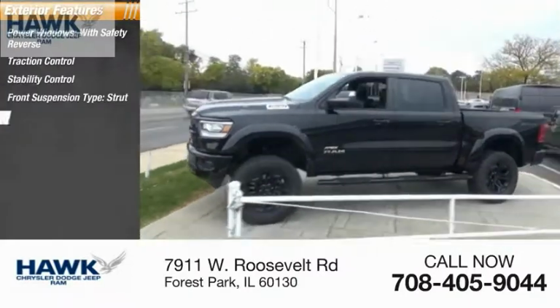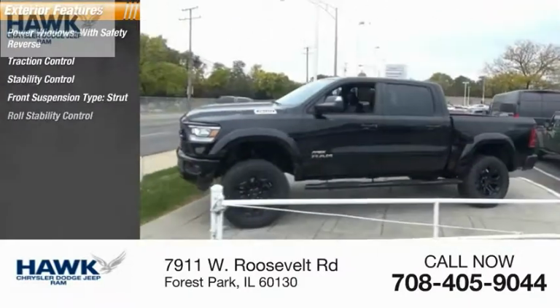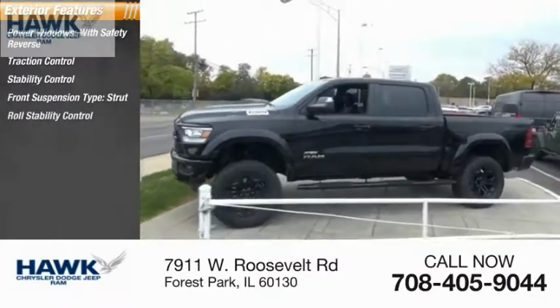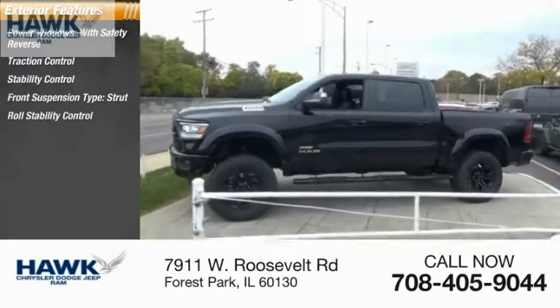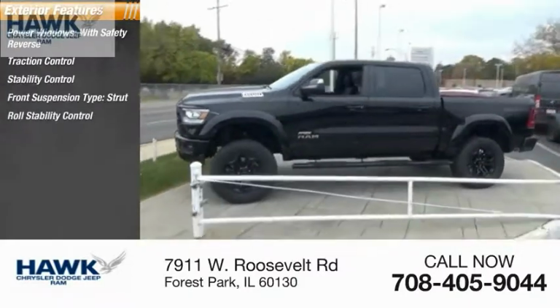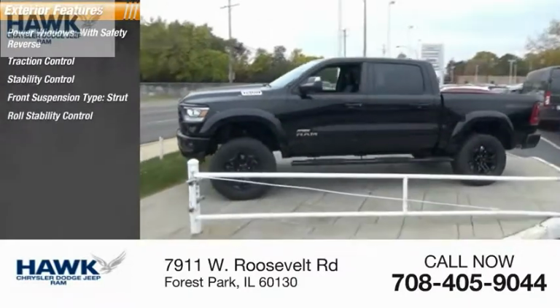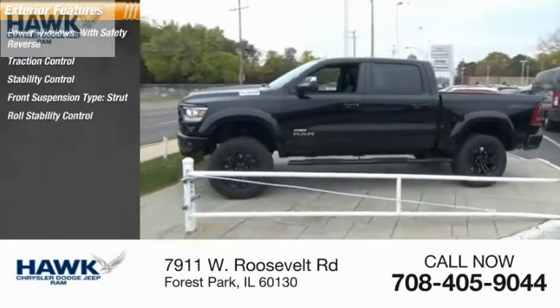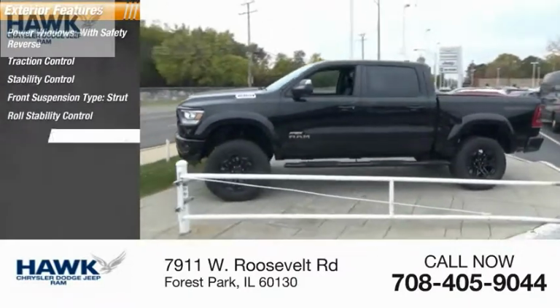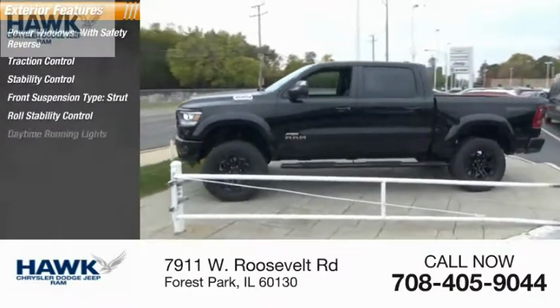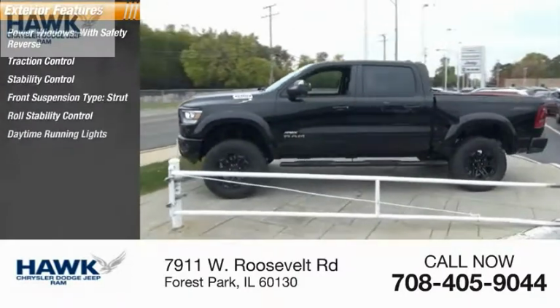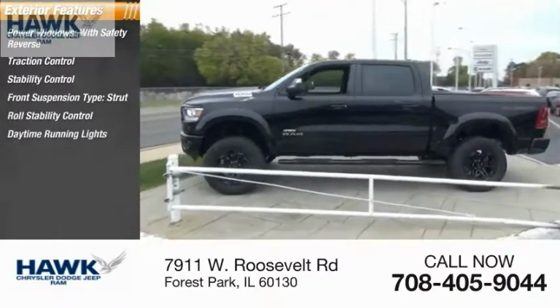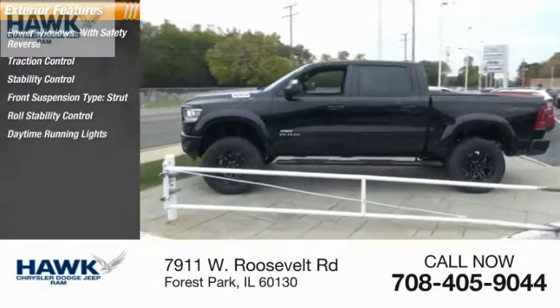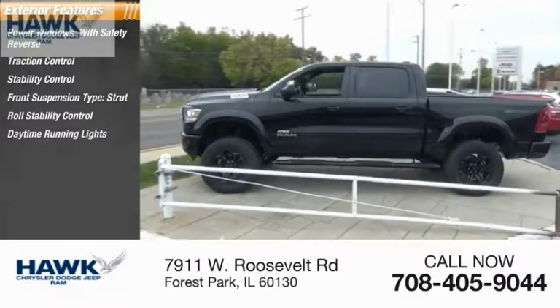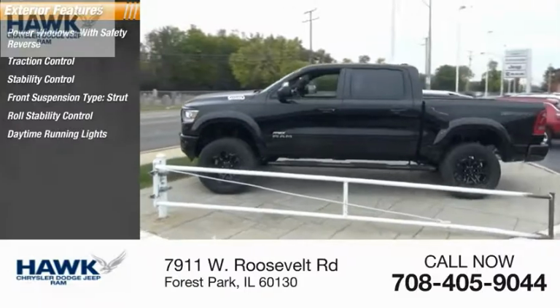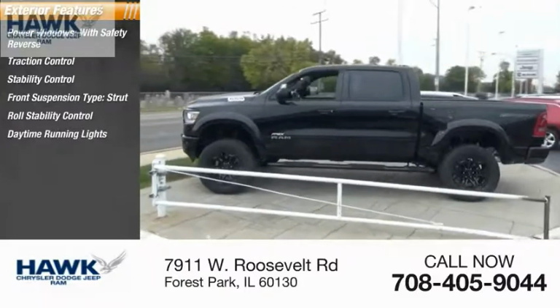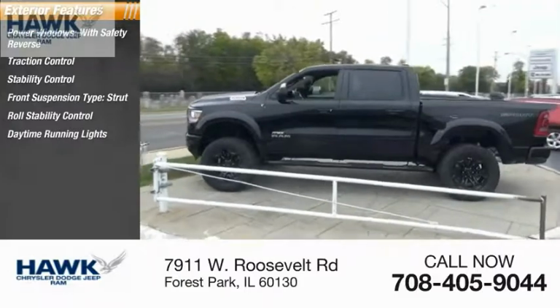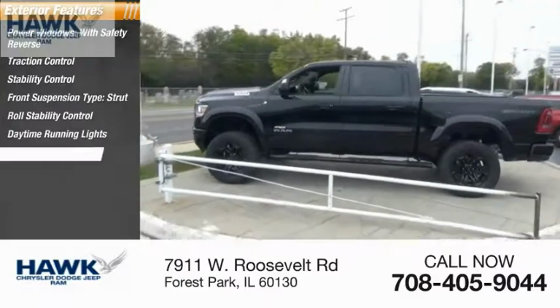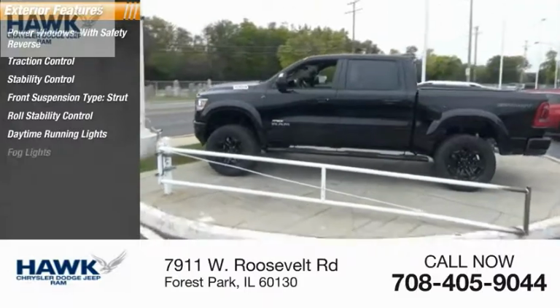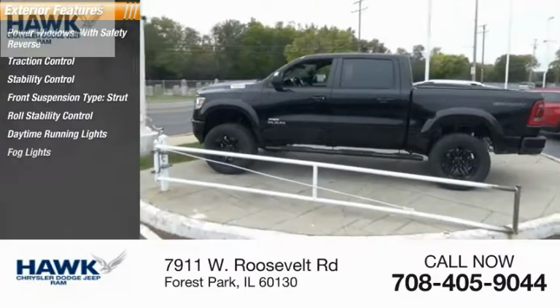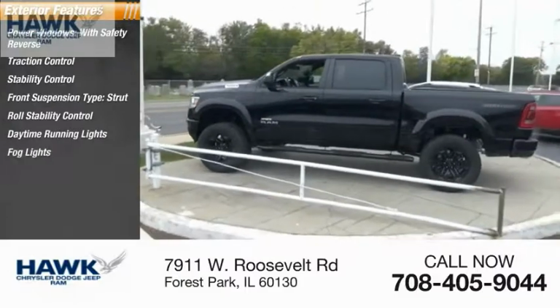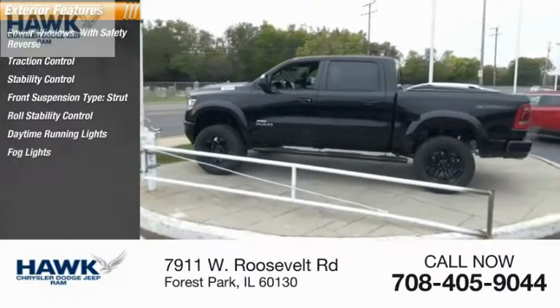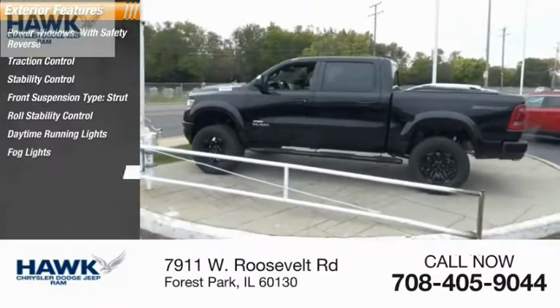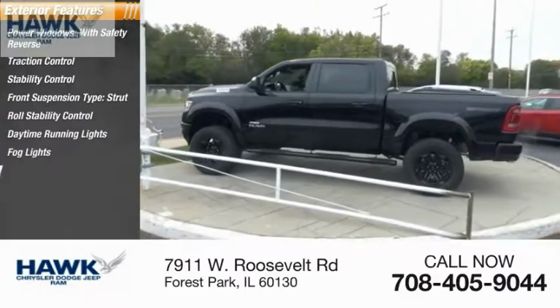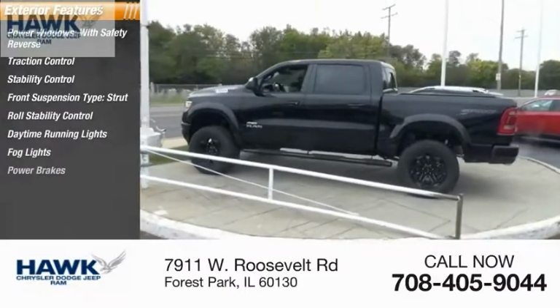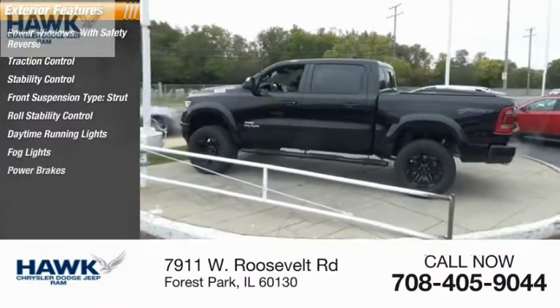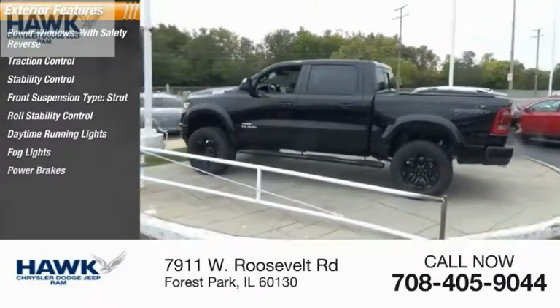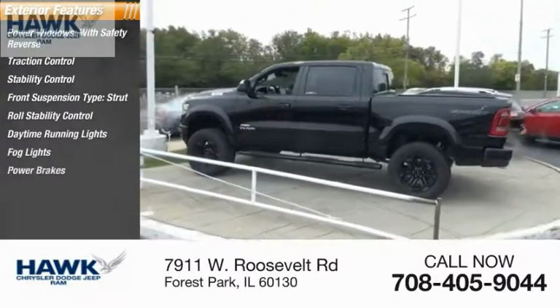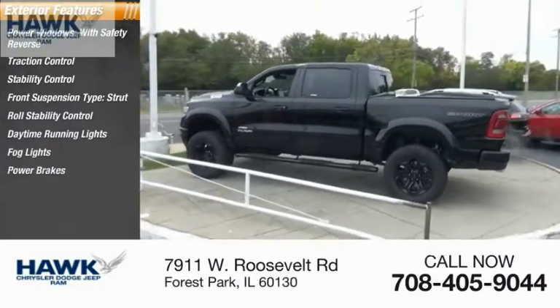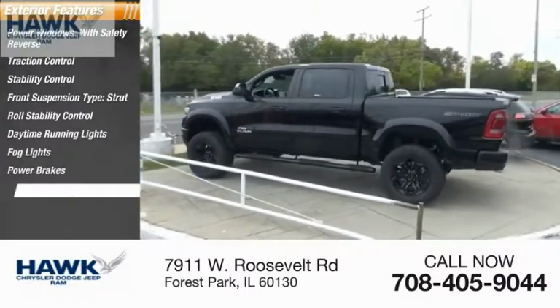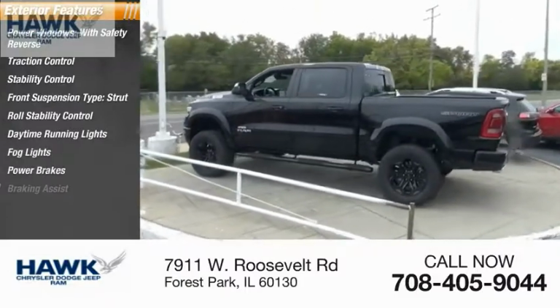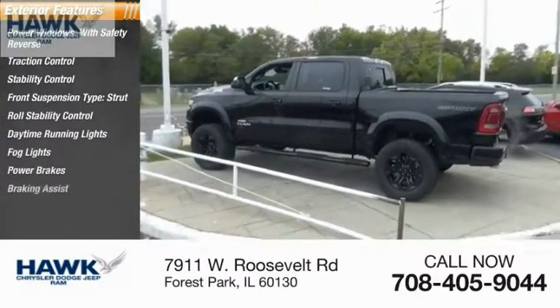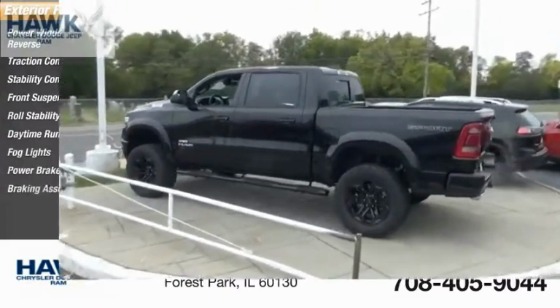Roll stability control, daytime running lights, fog lights, power brakes, braking assist.